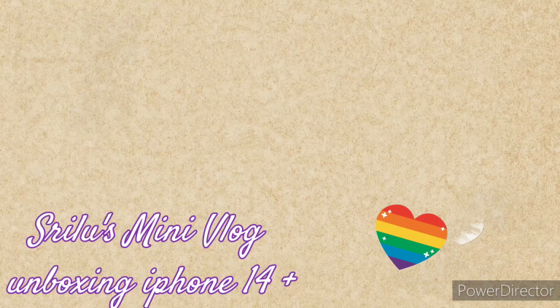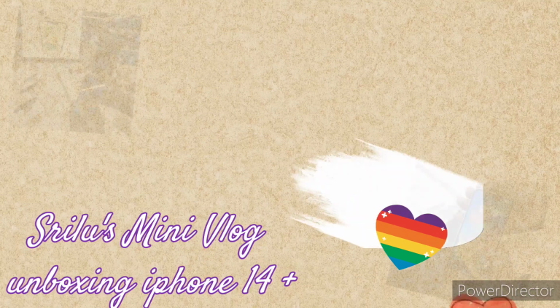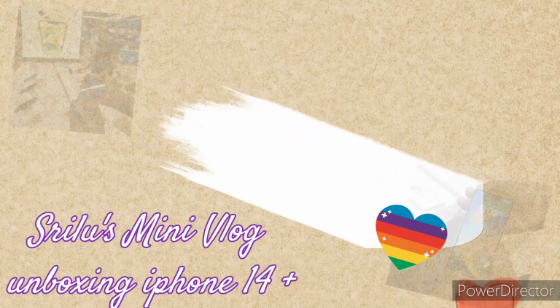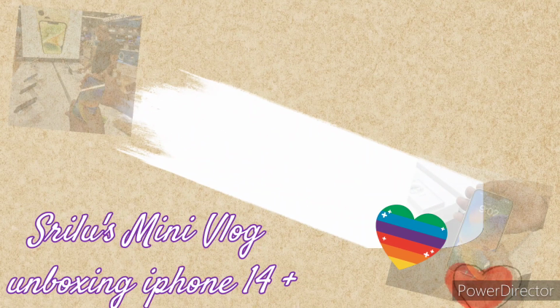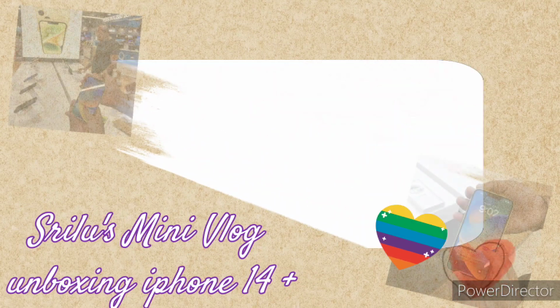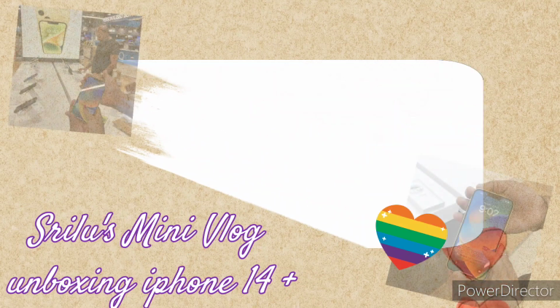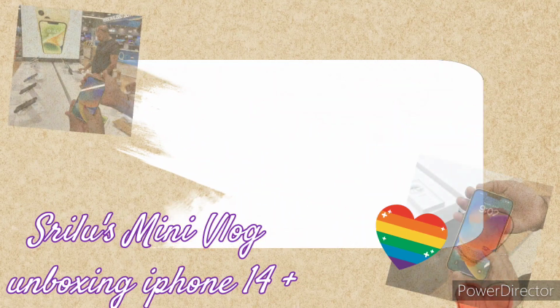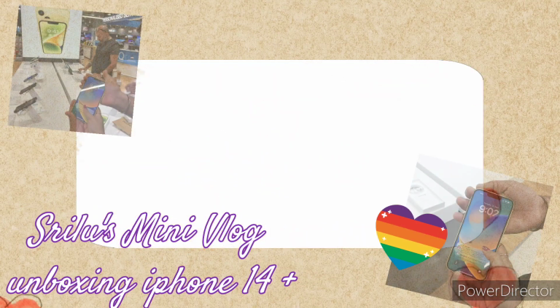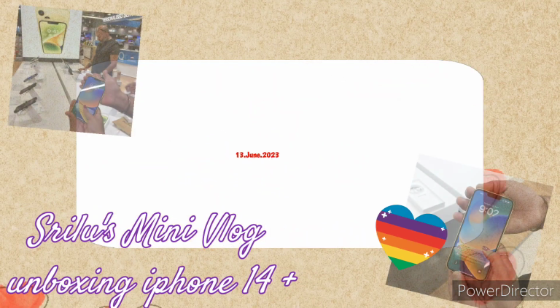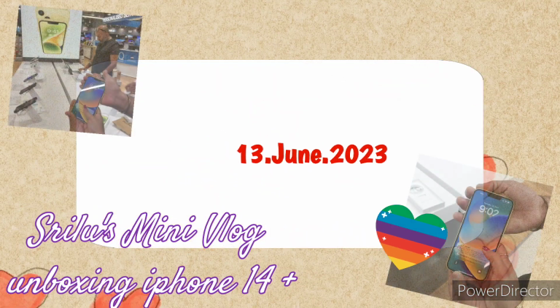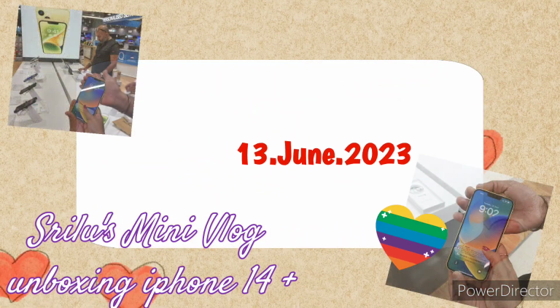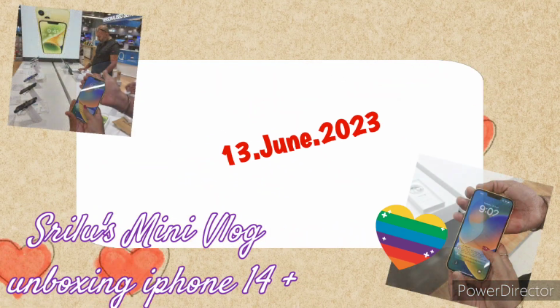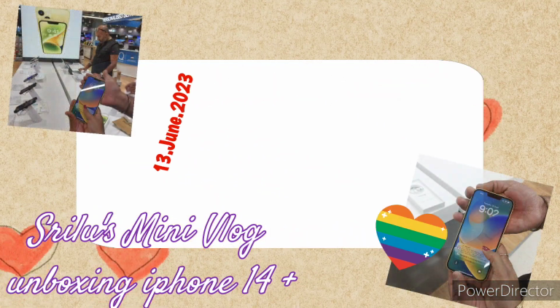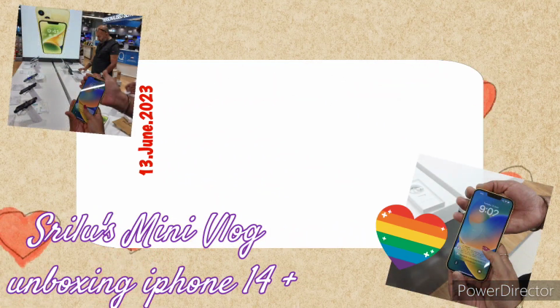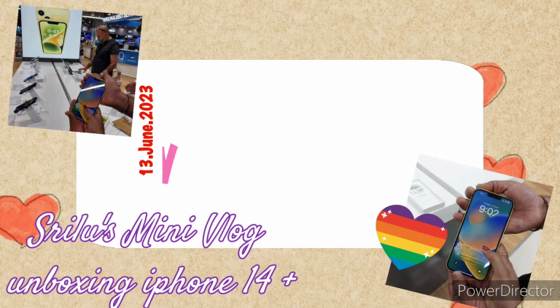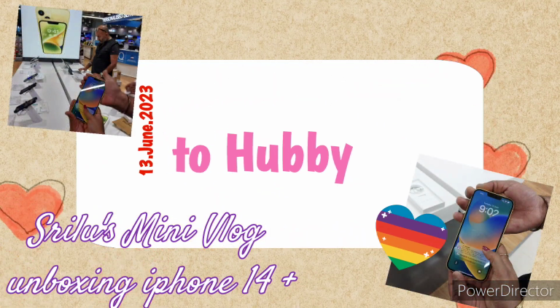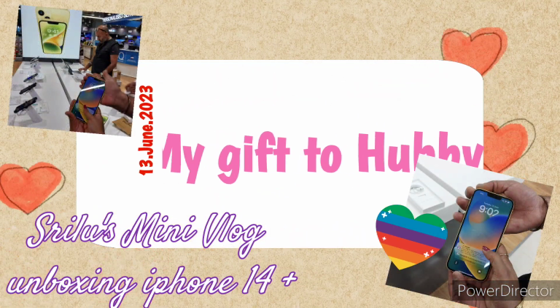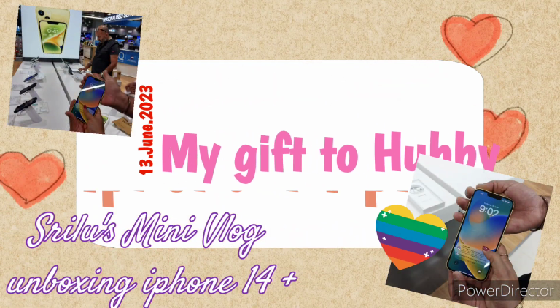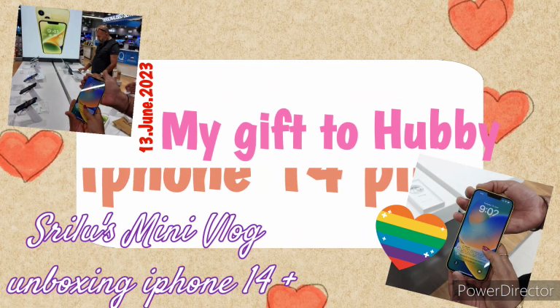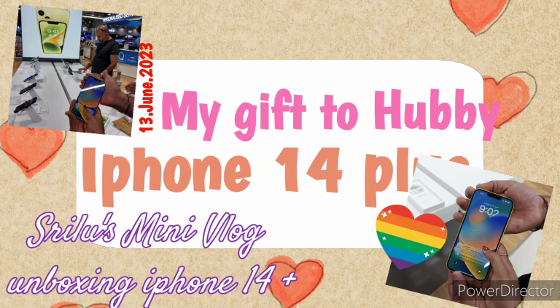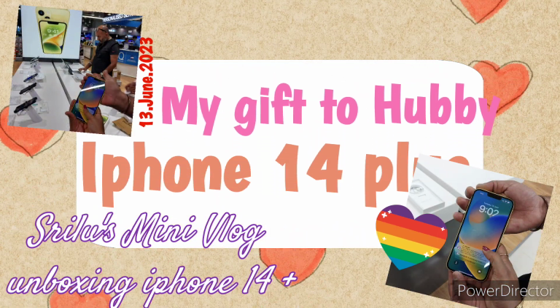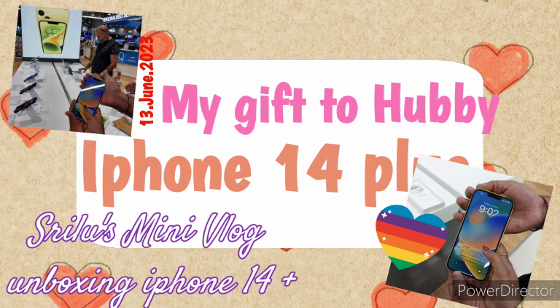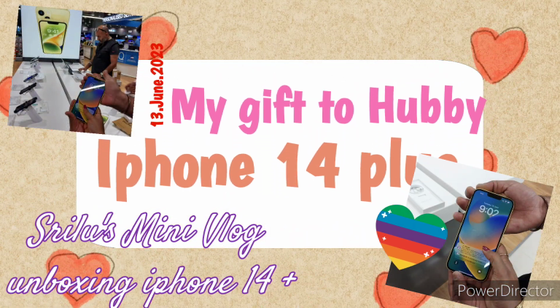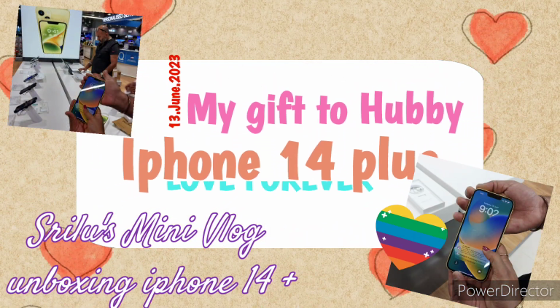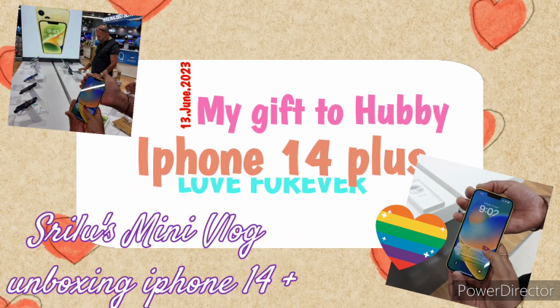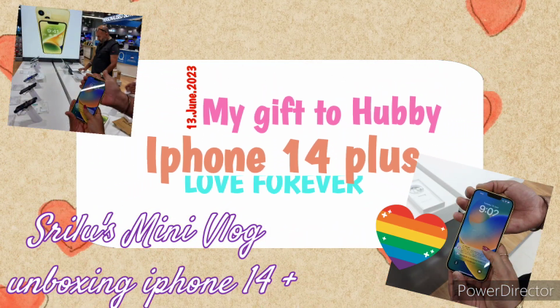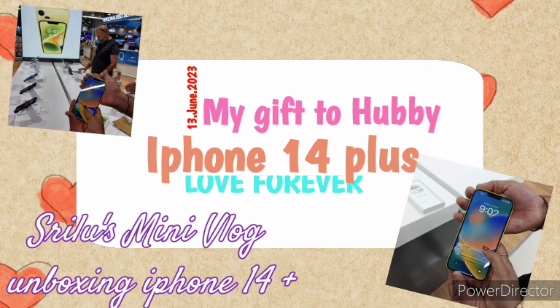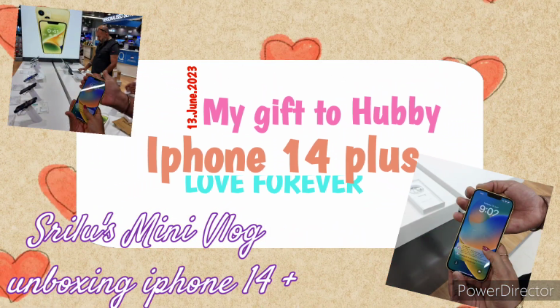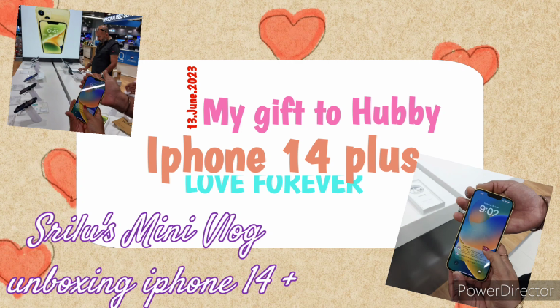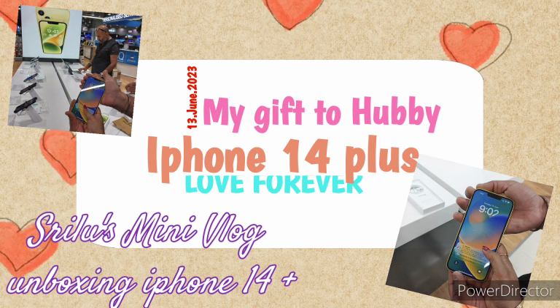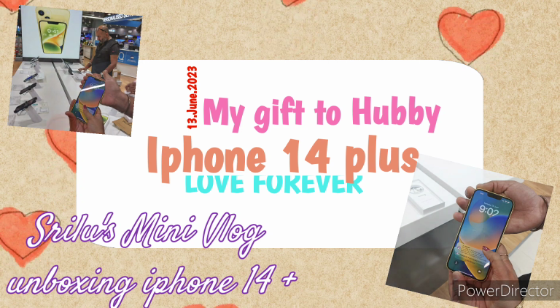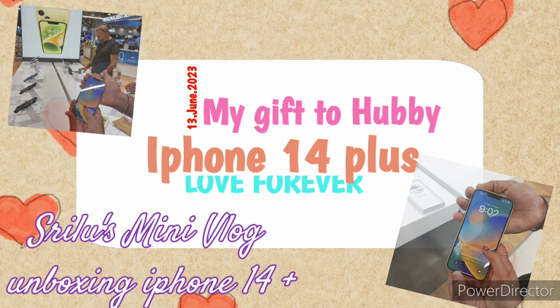Hi and Namaste. Welcome back to Srilous Manit. I am doing a mini vlog on our channel today.